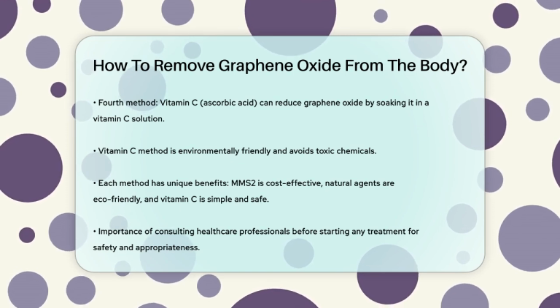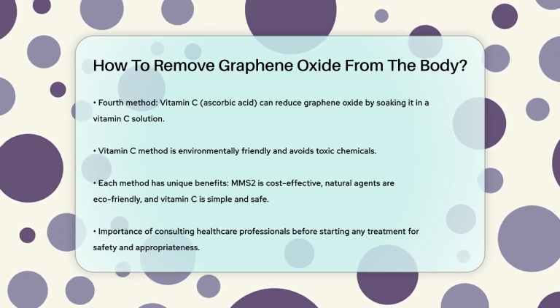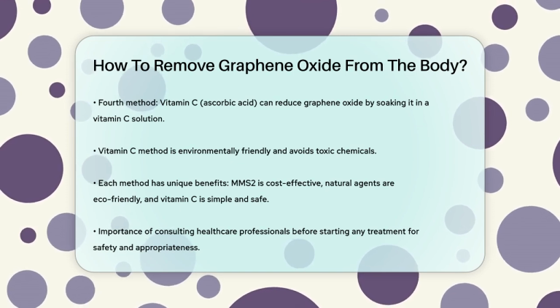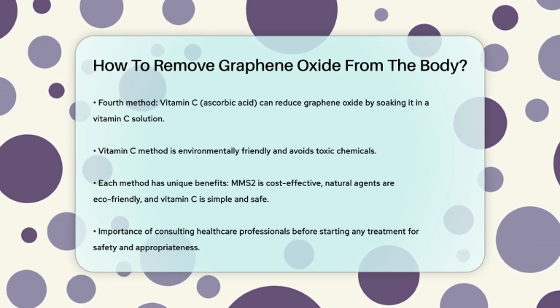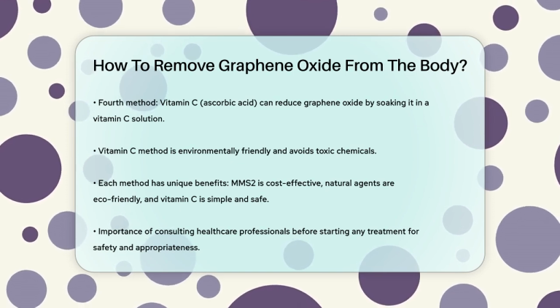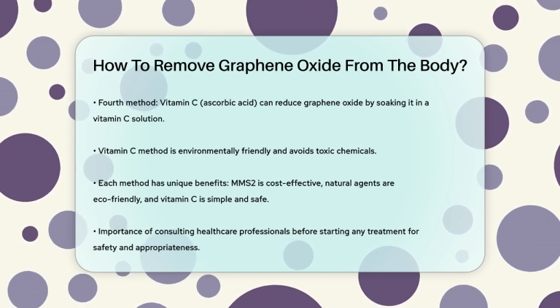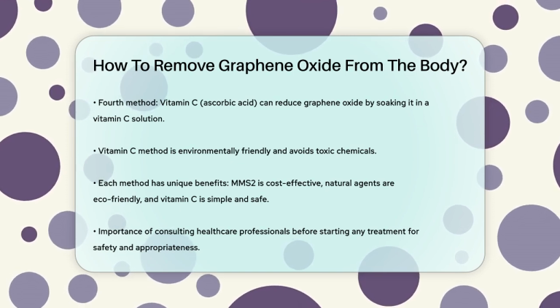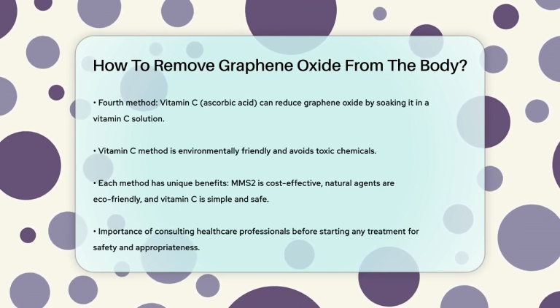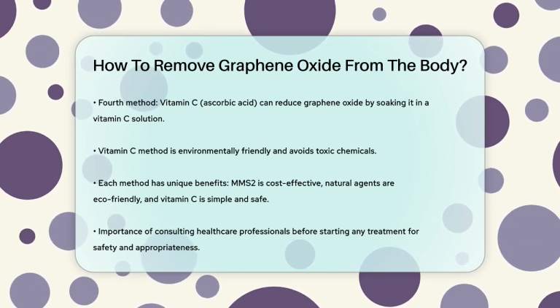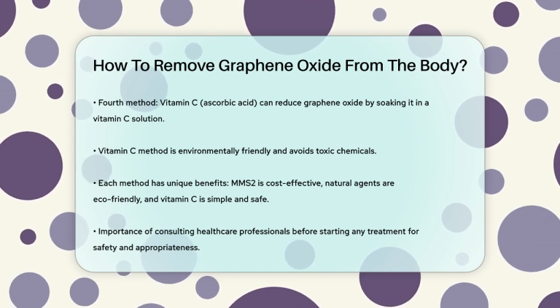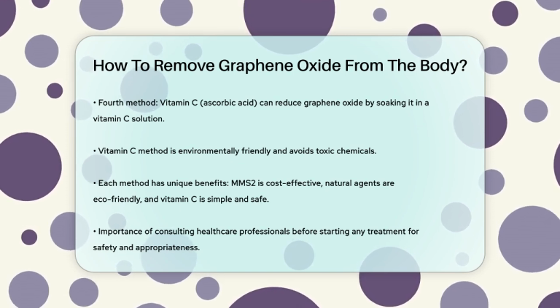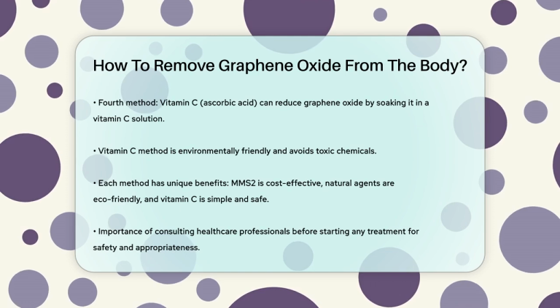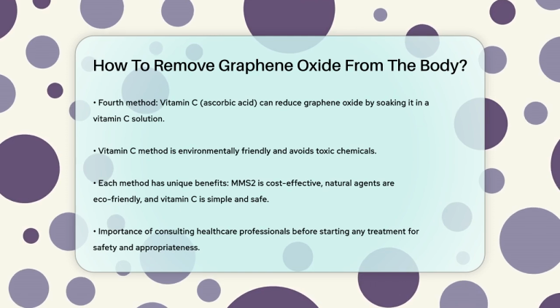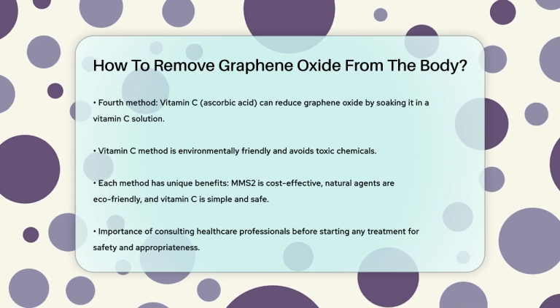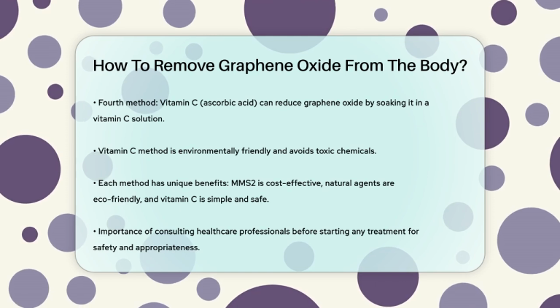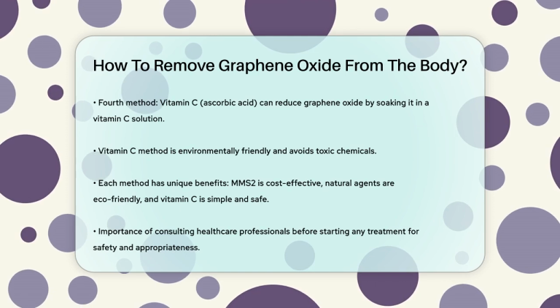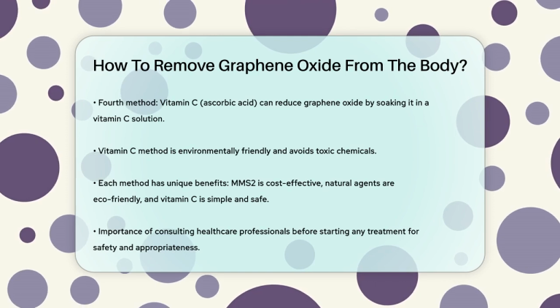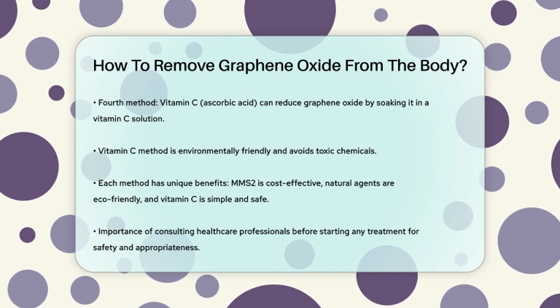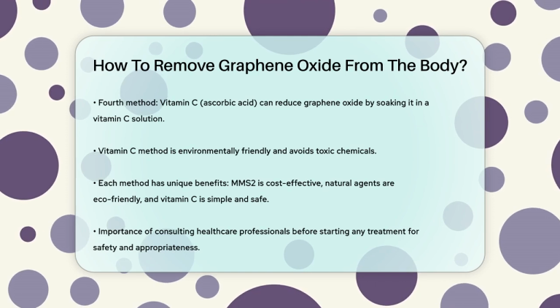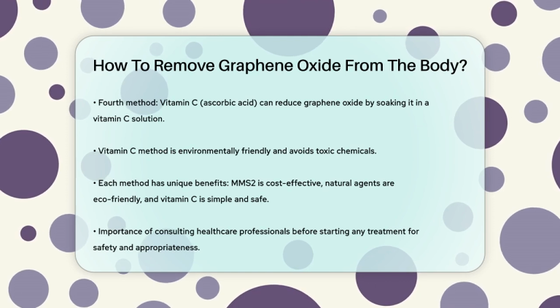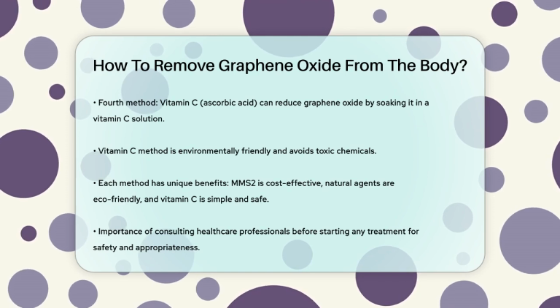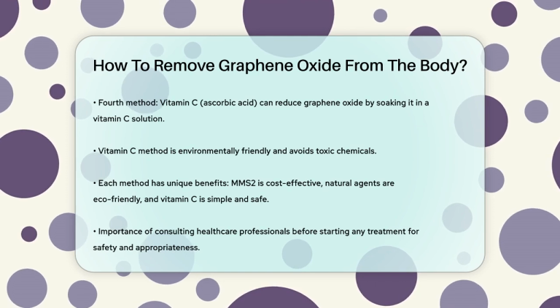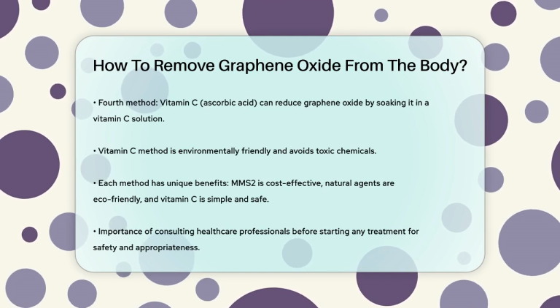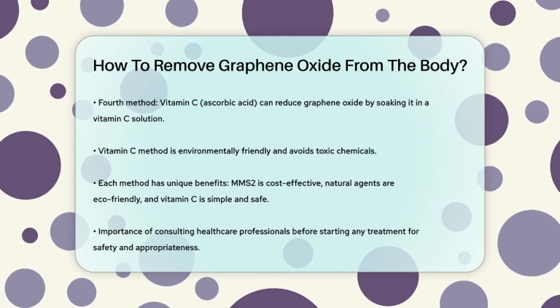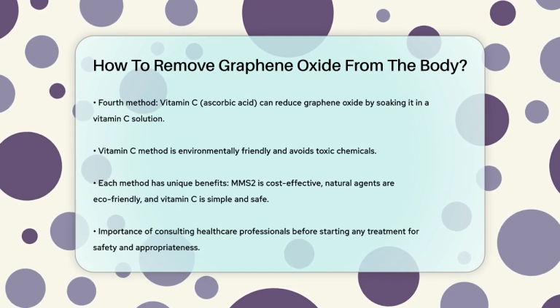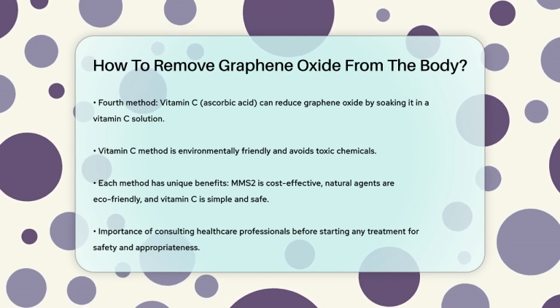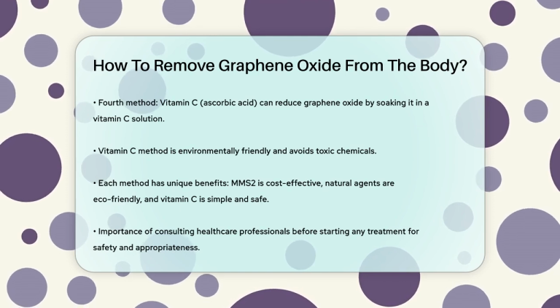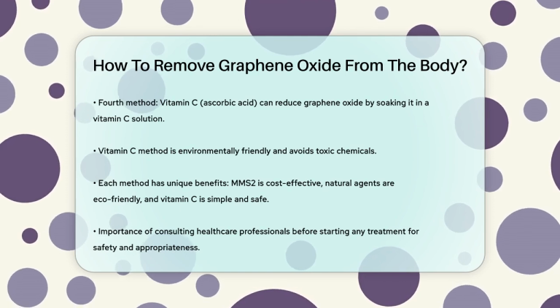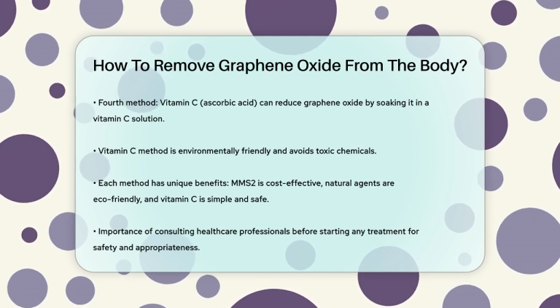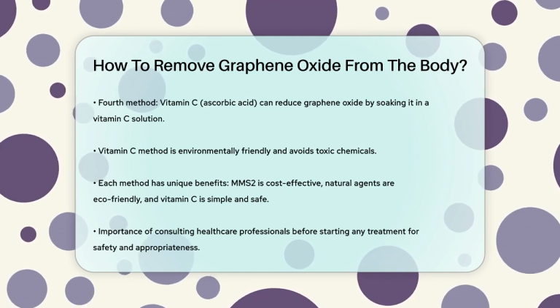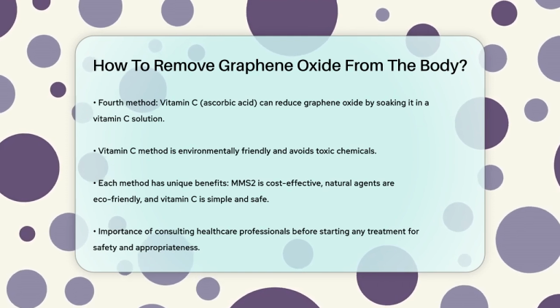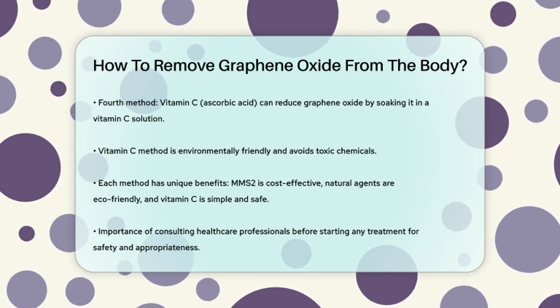Always consult with a healthcare professional before starting any treatment to ensure it is safe and appropriate for your specific situation.